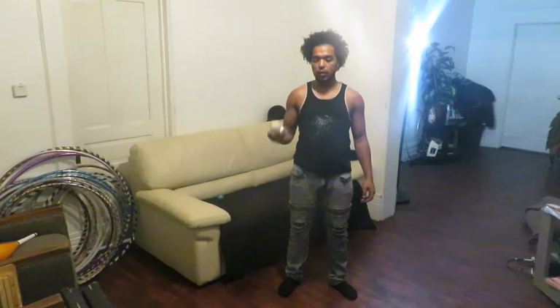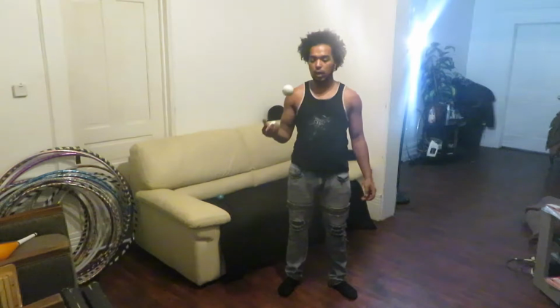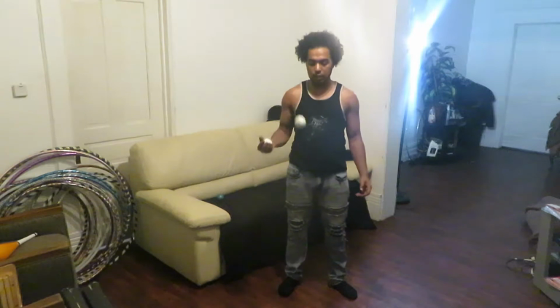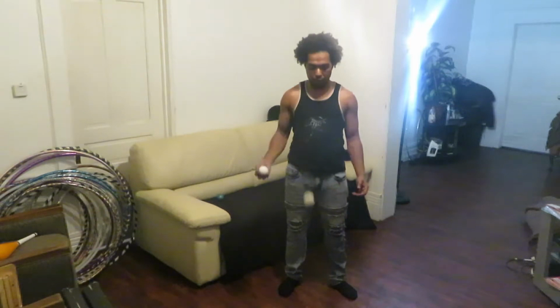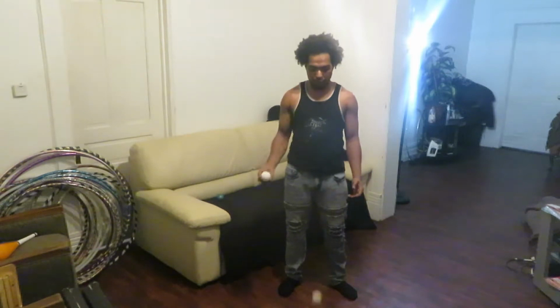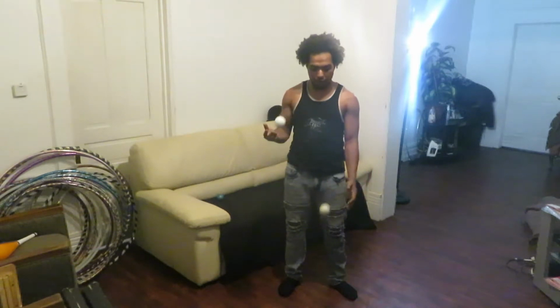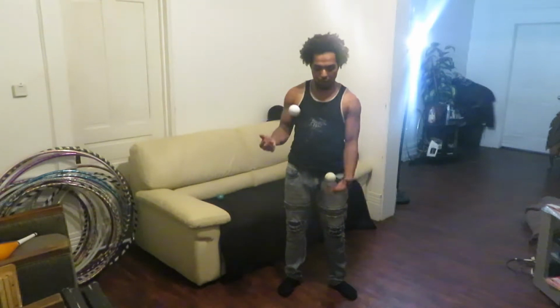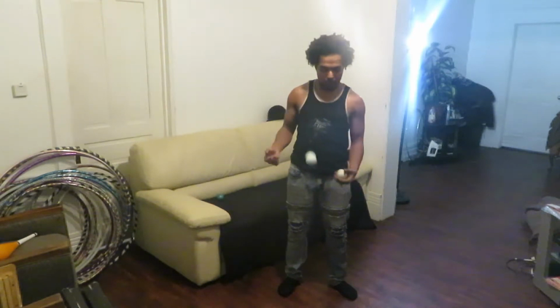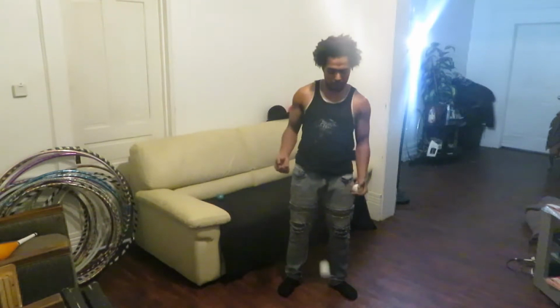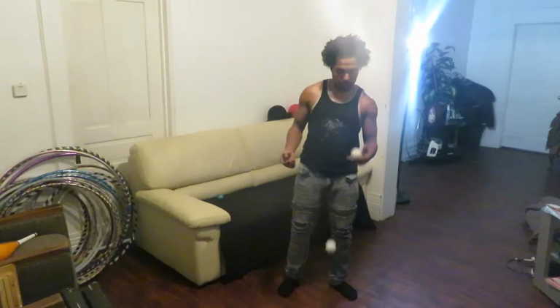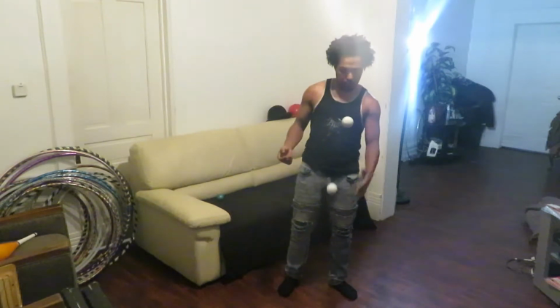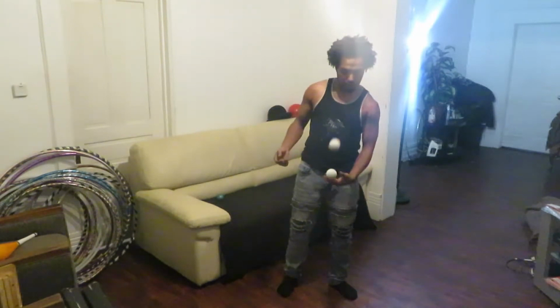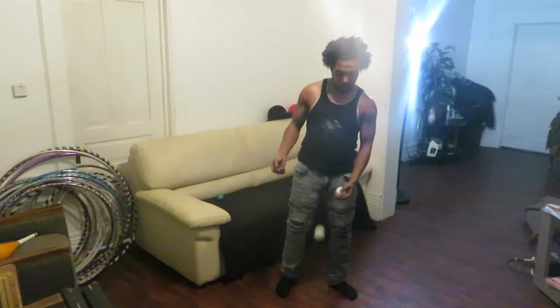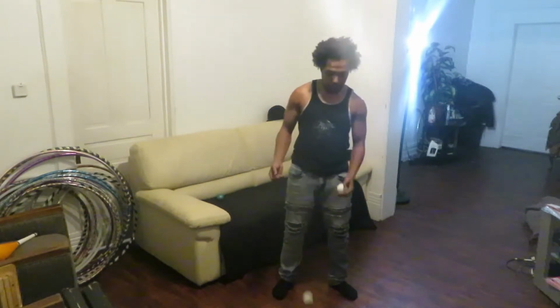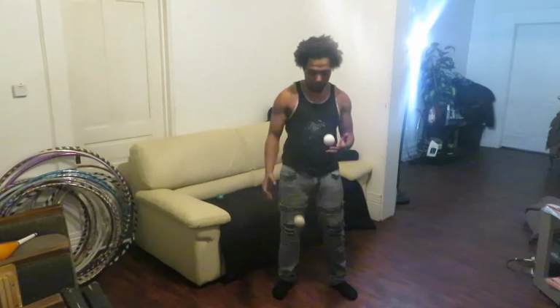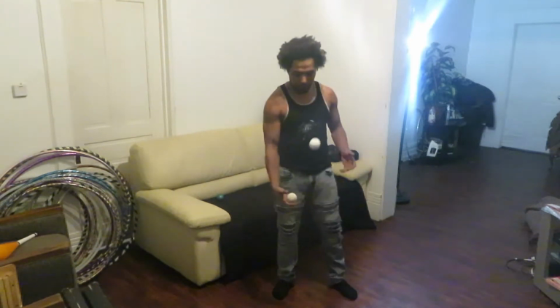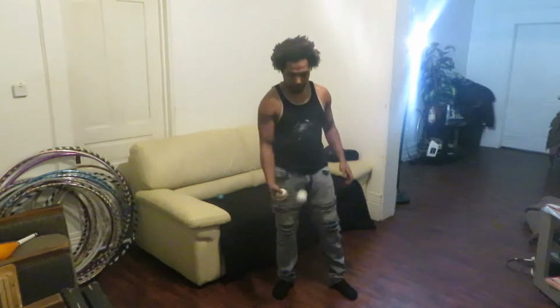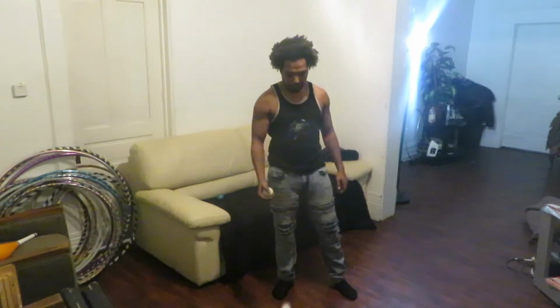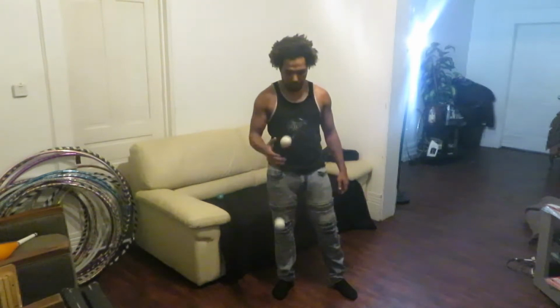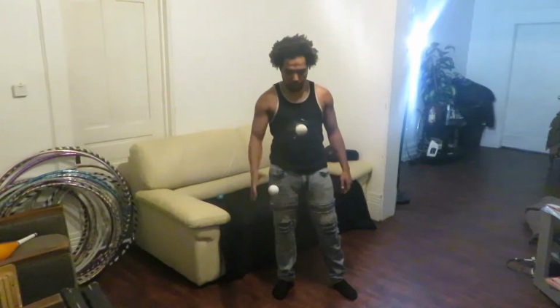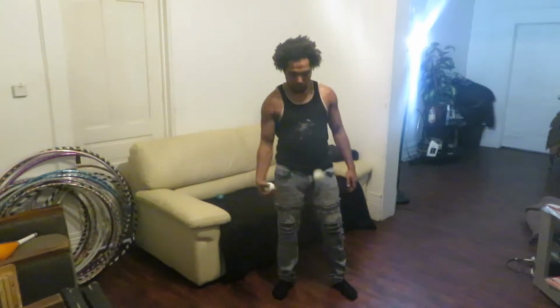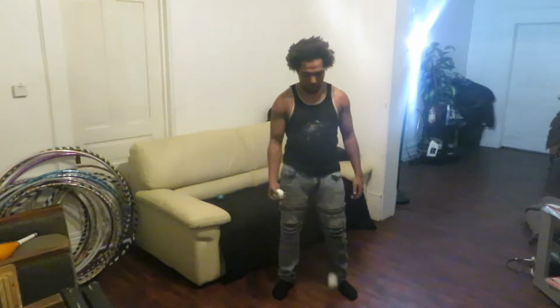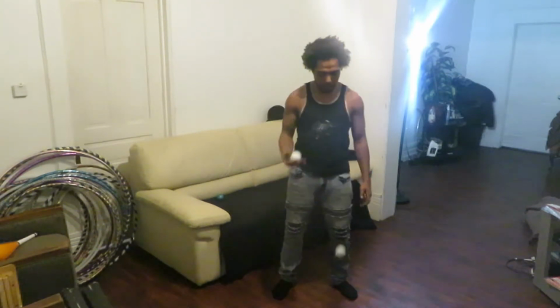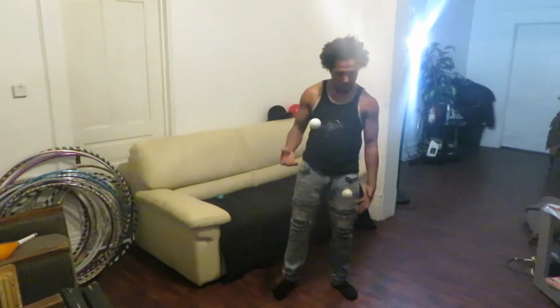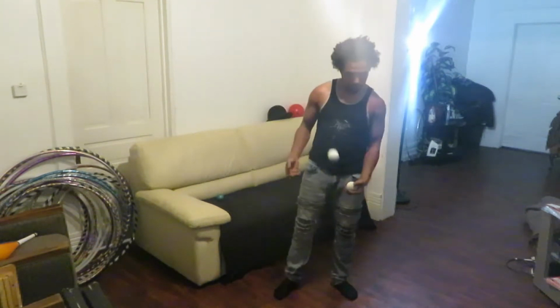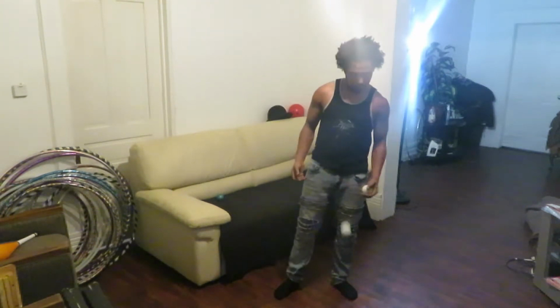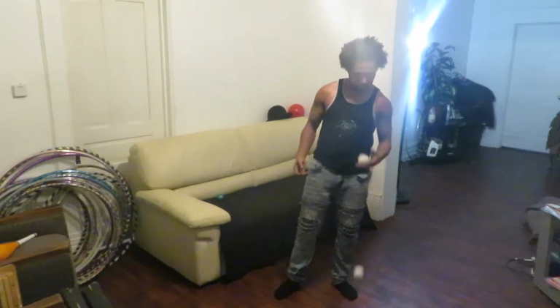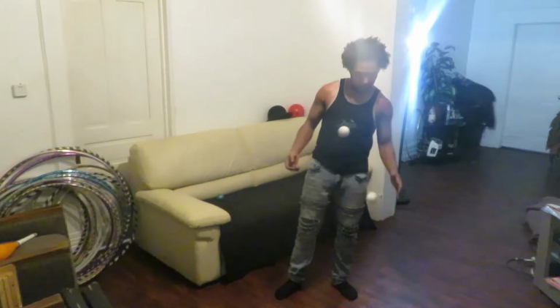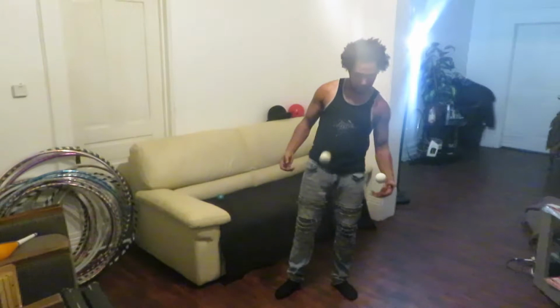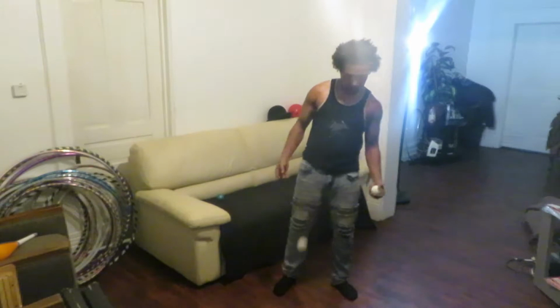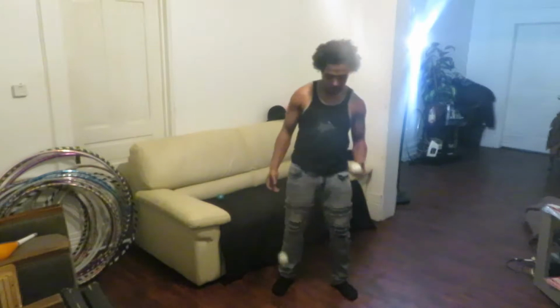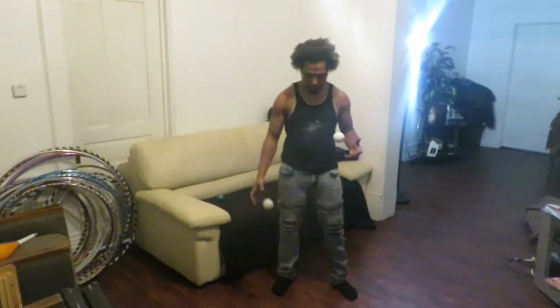So we have: right, right, left, left, right, right, right, left, left.